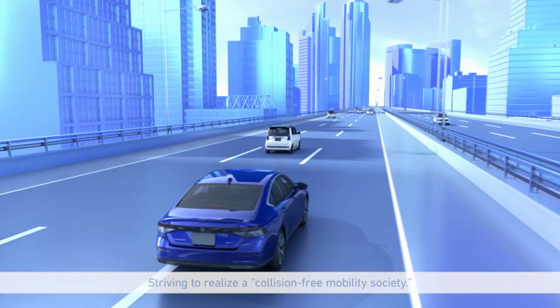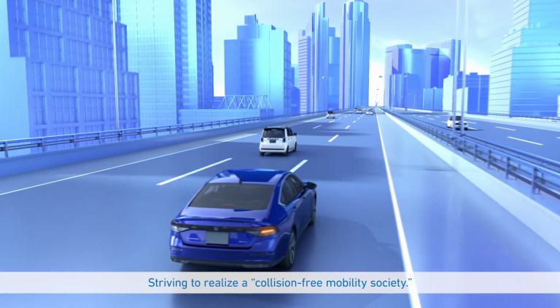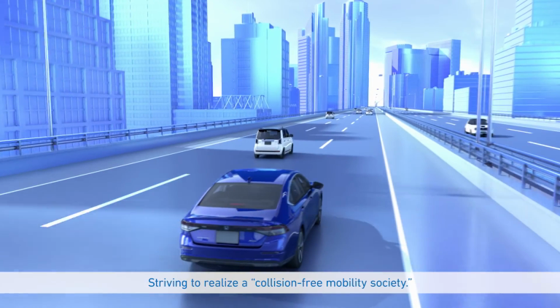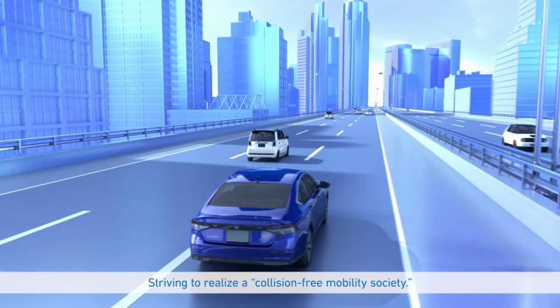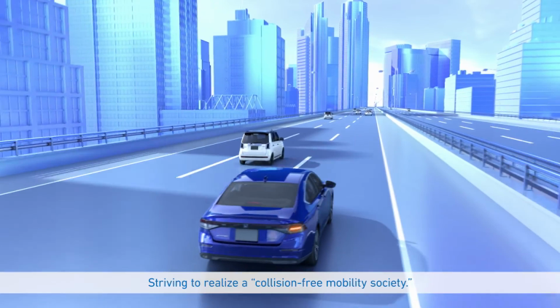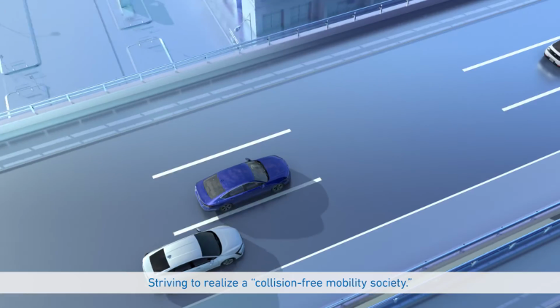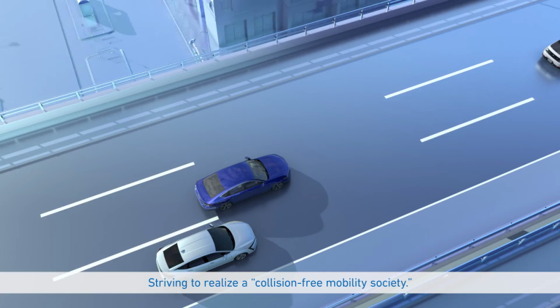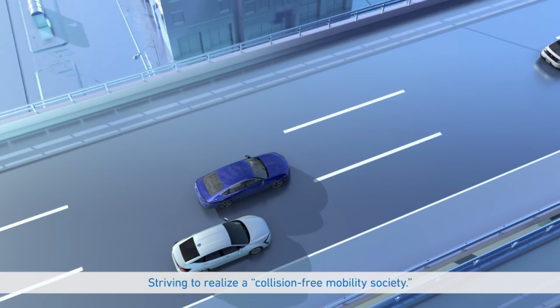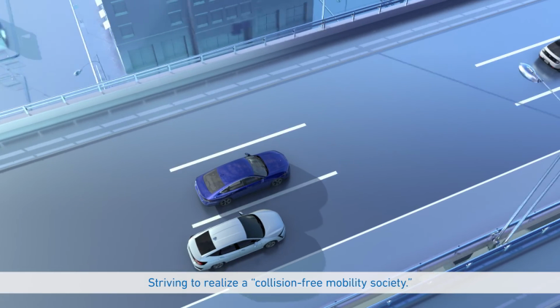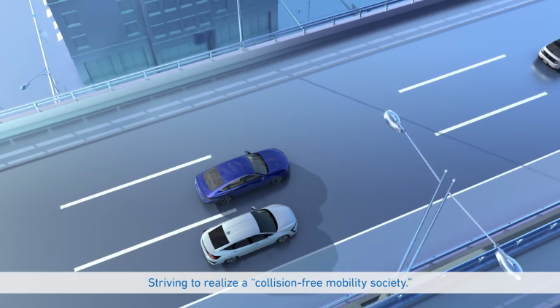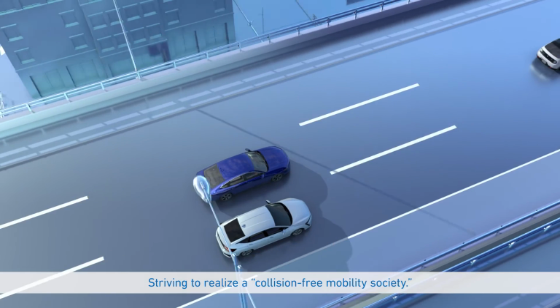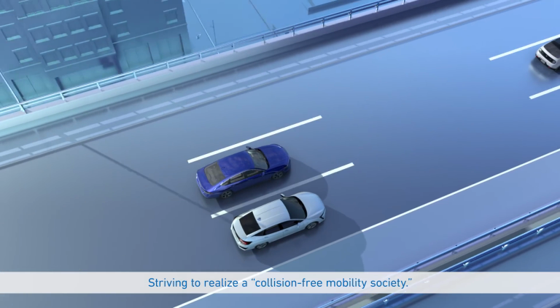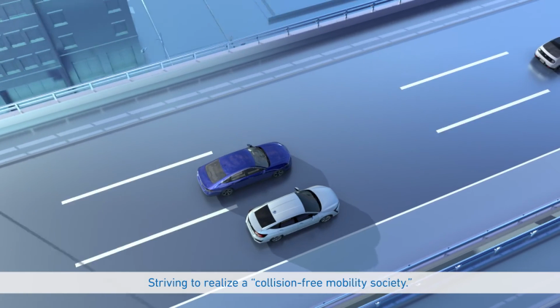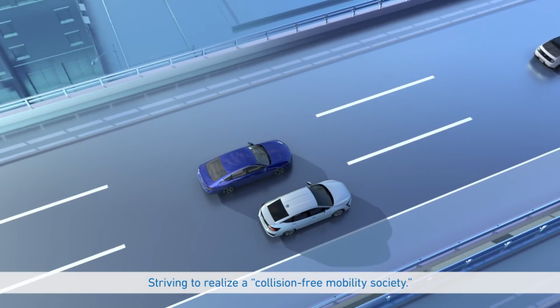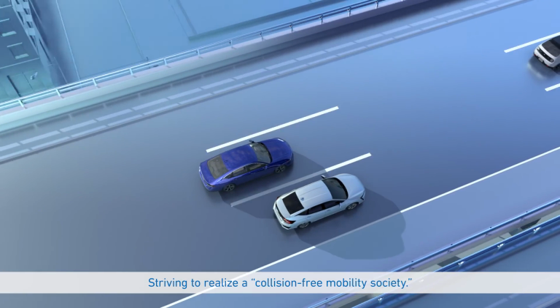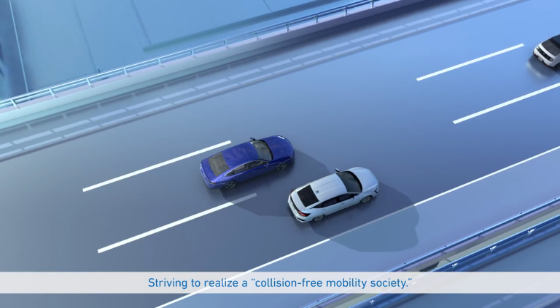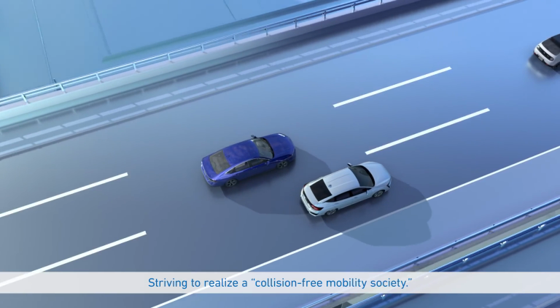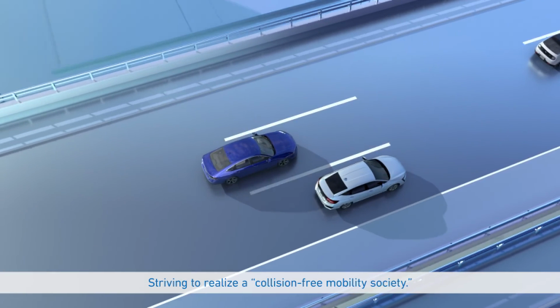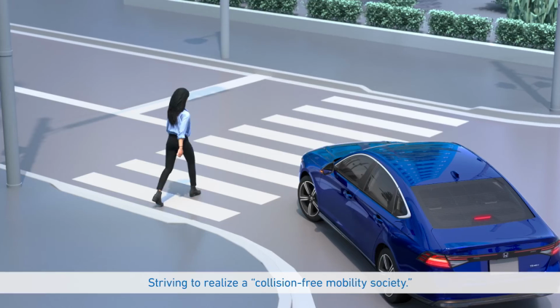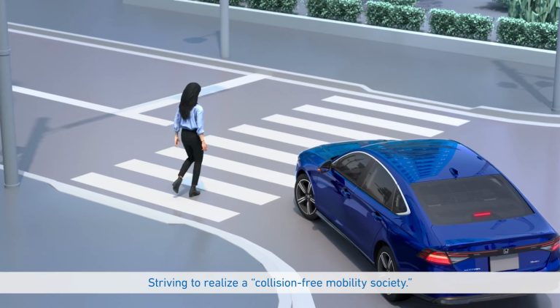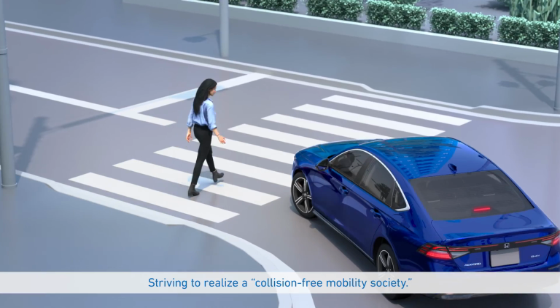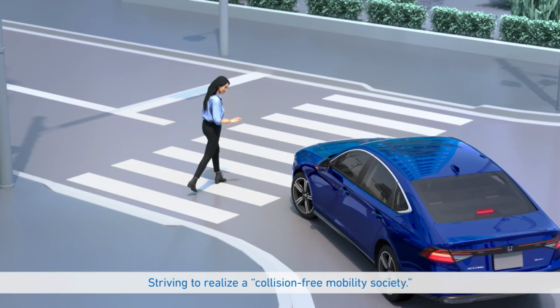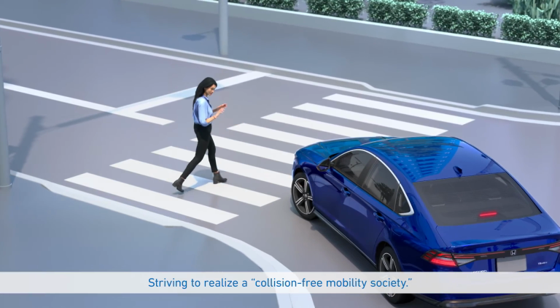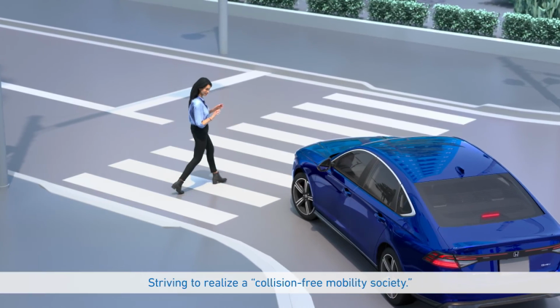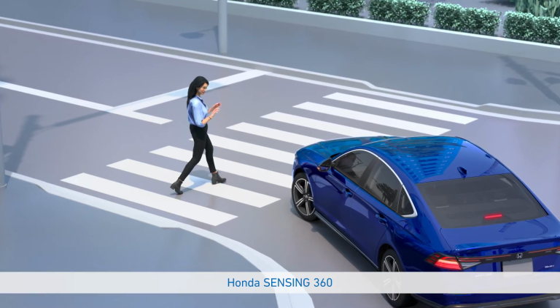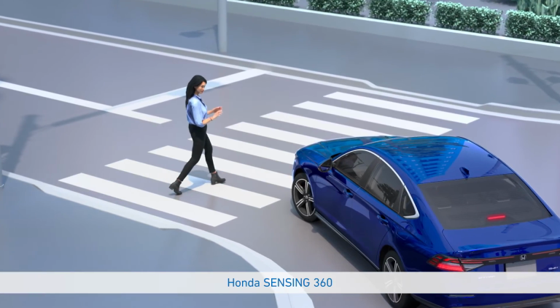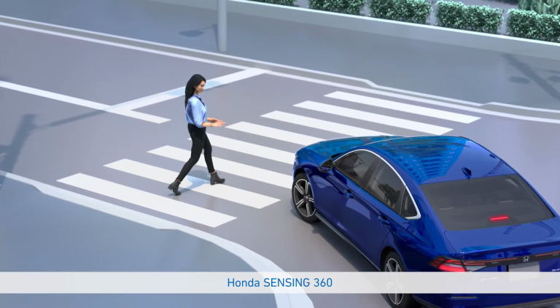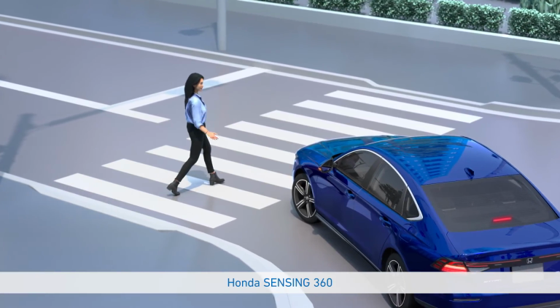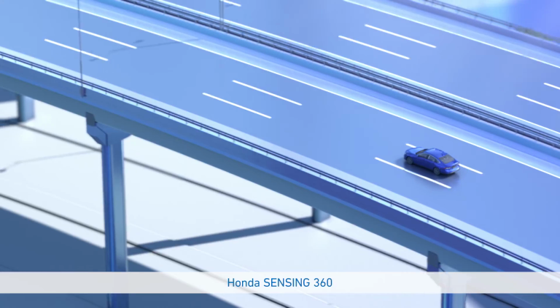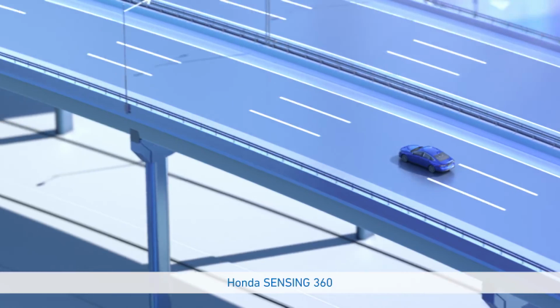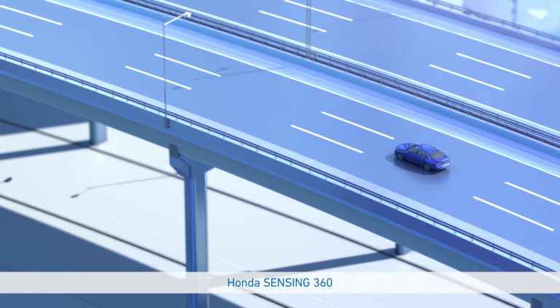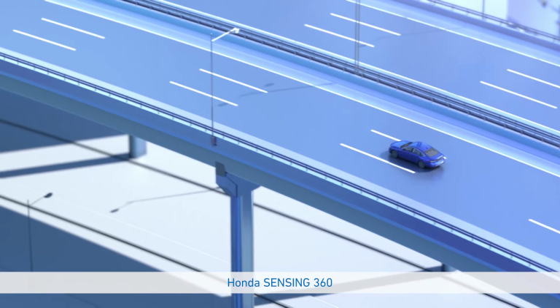Striving to realize a collision-free mobility society. Honda Sensing 360.